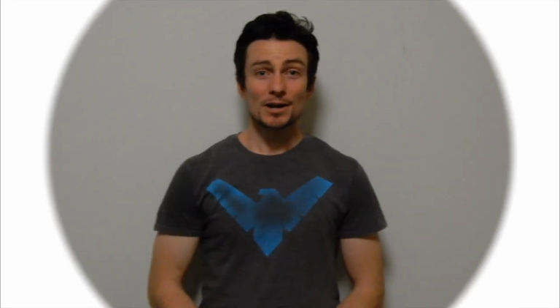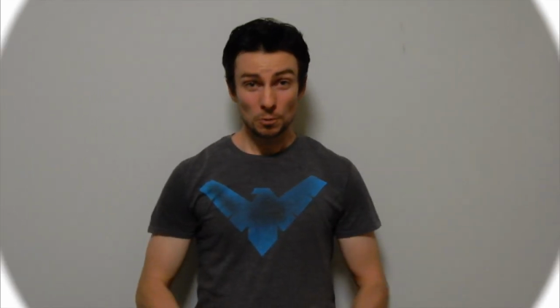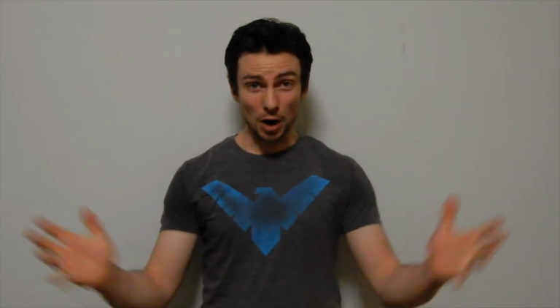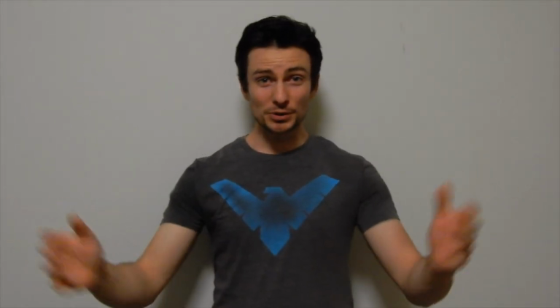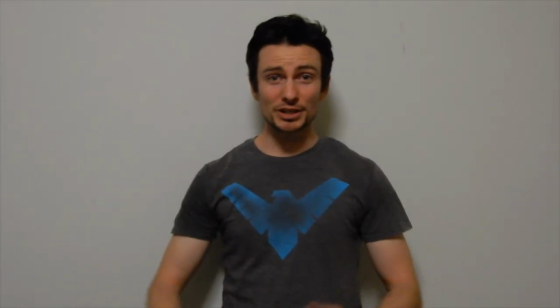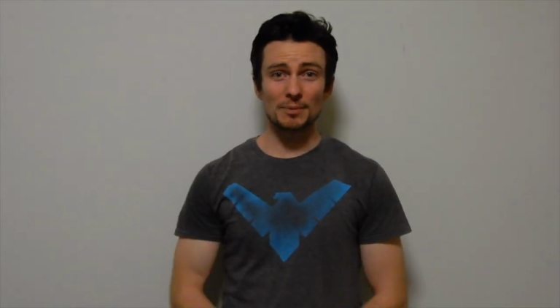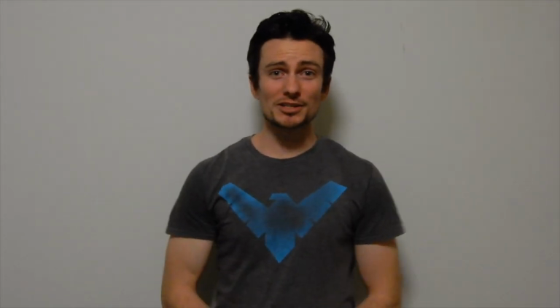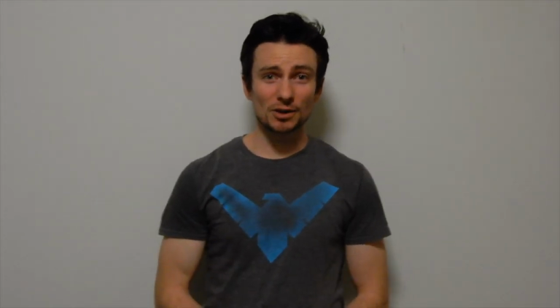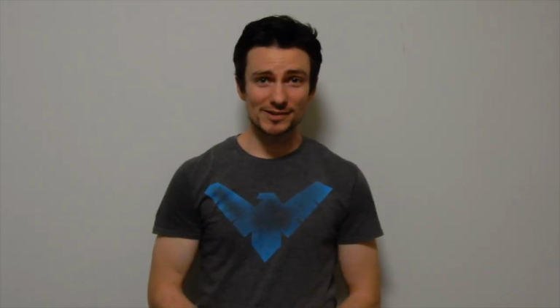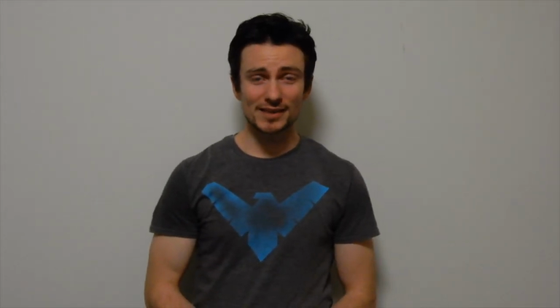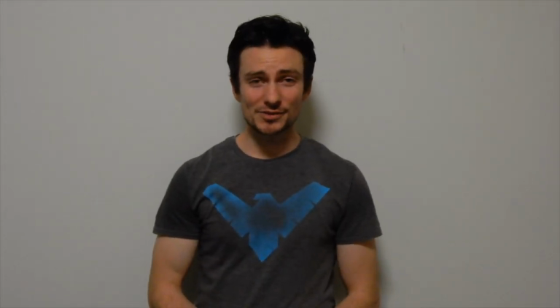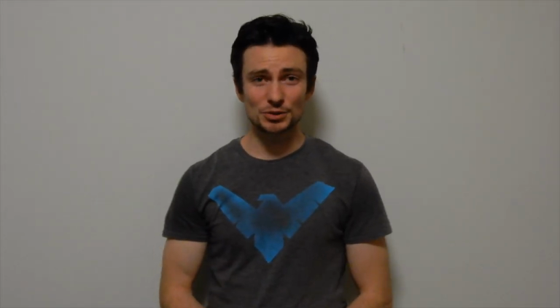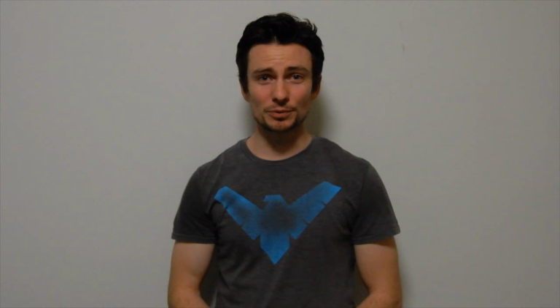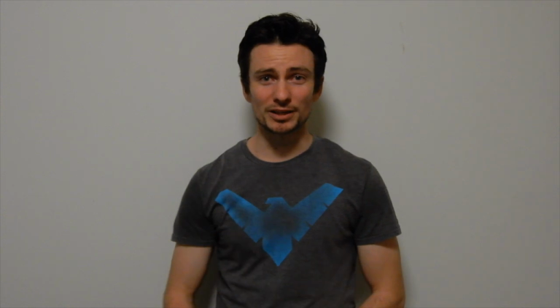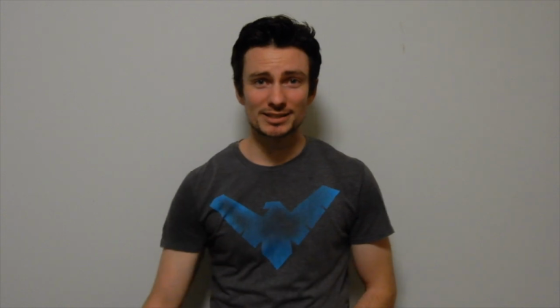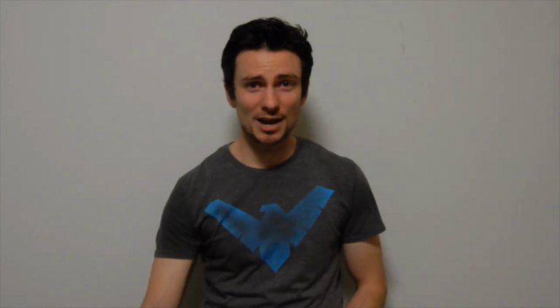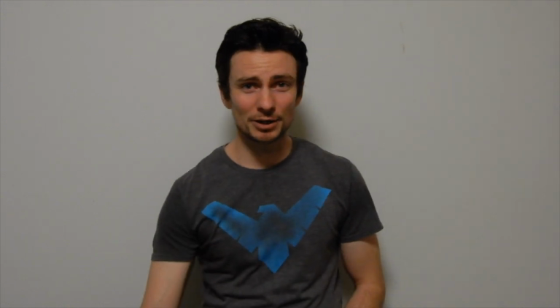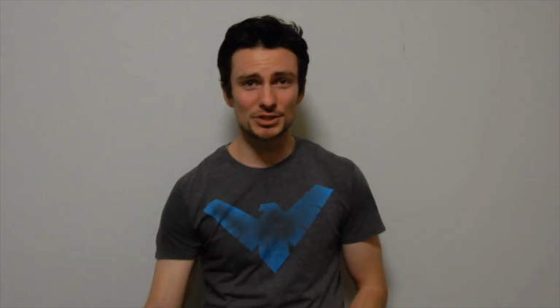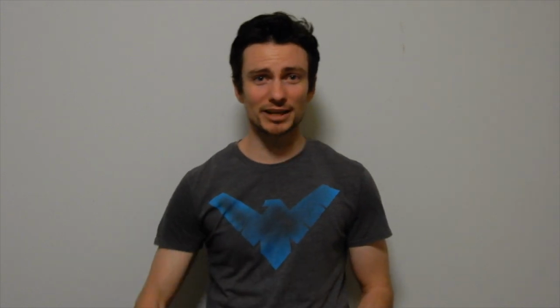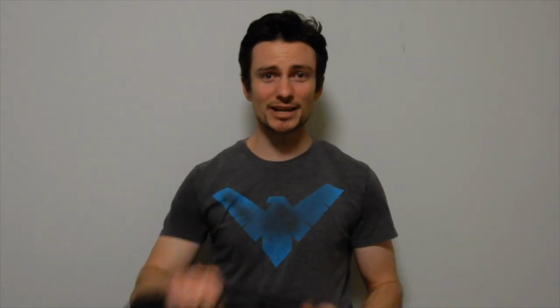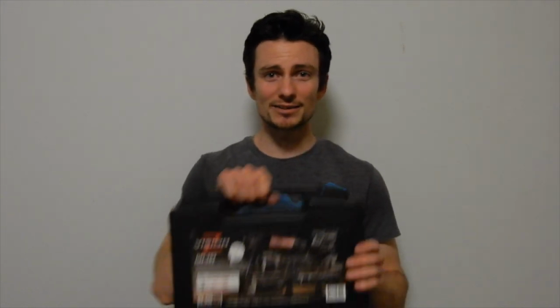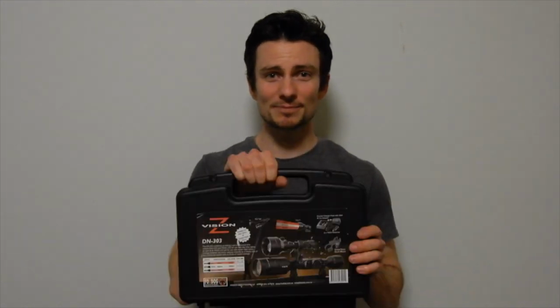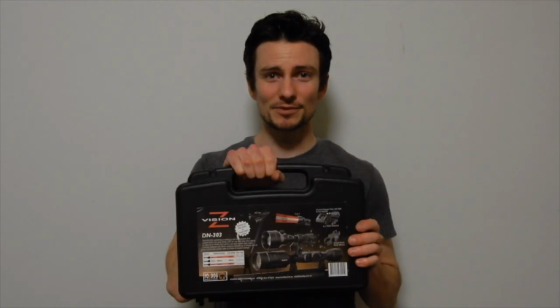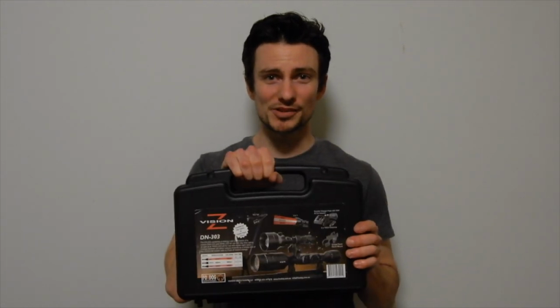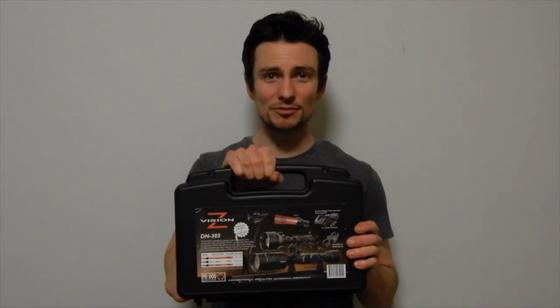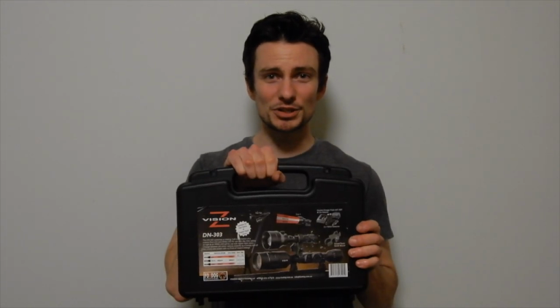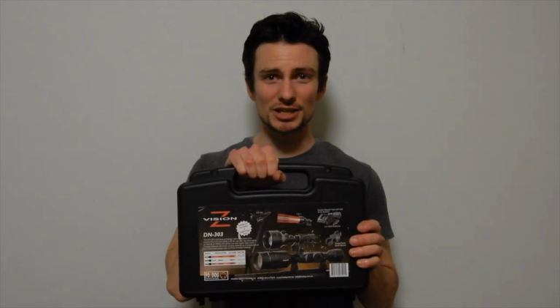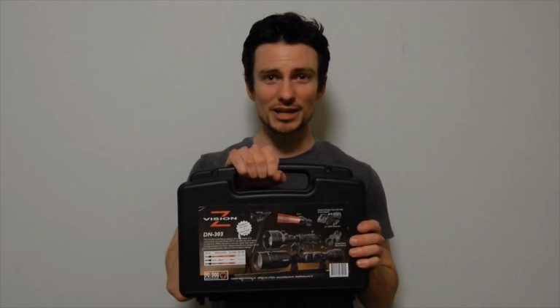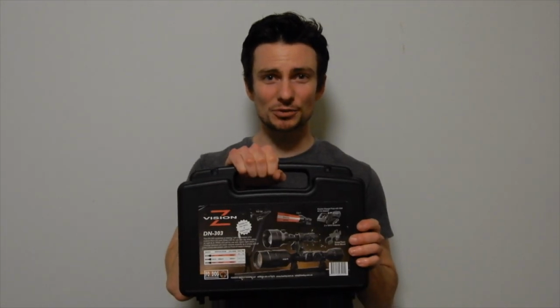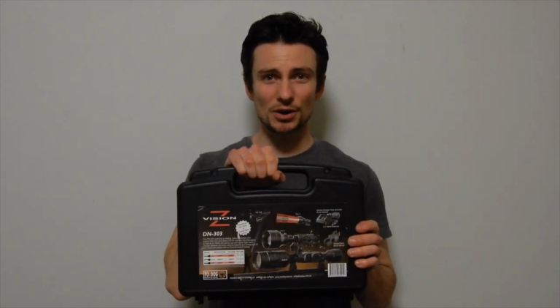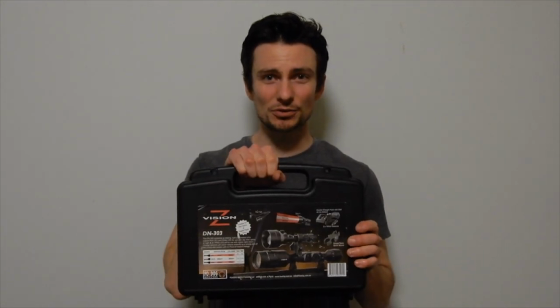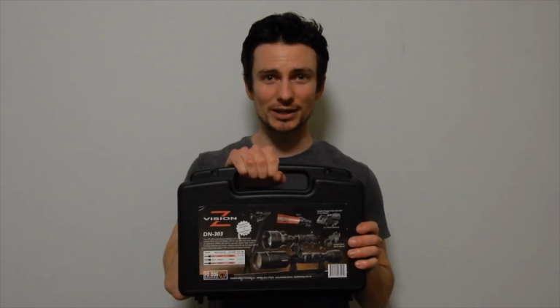Welcome to Good Cam Hunting, and thanks for joining me. Today we're going to be checking out the Z-Vision DN-303.